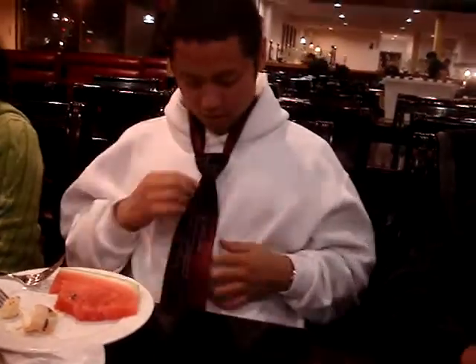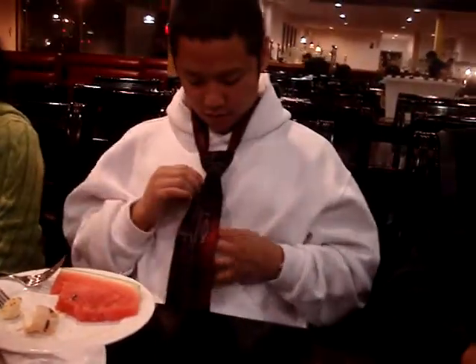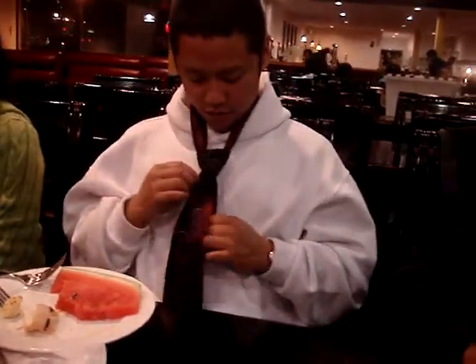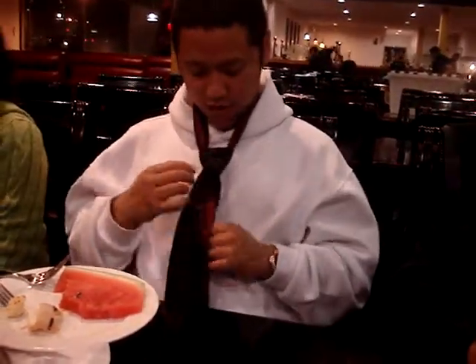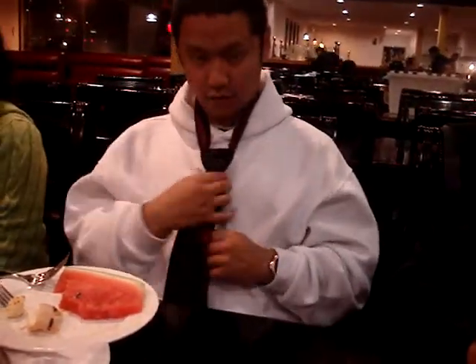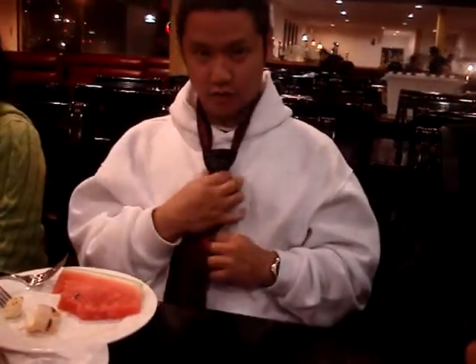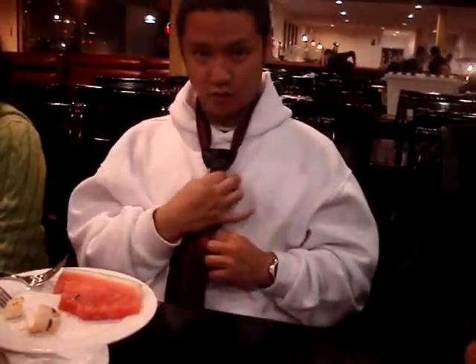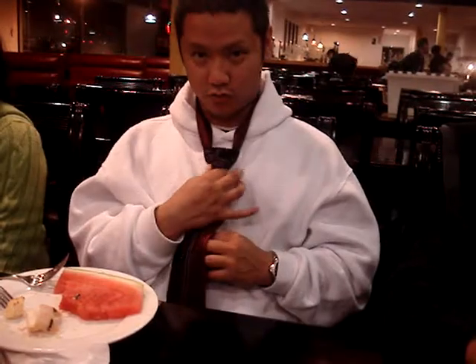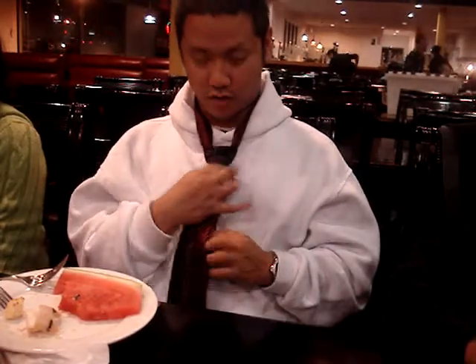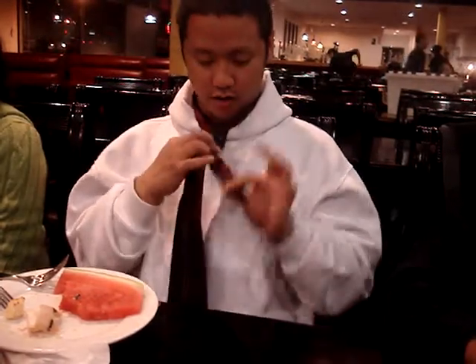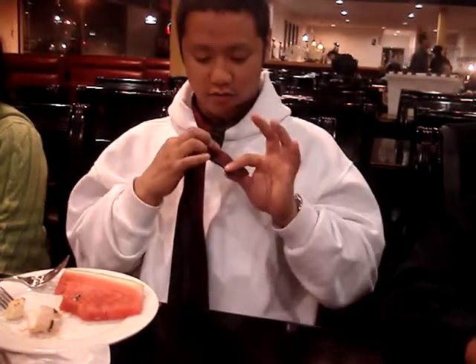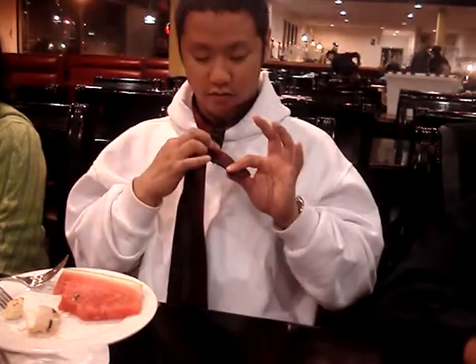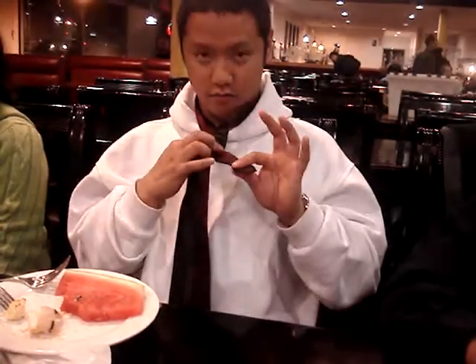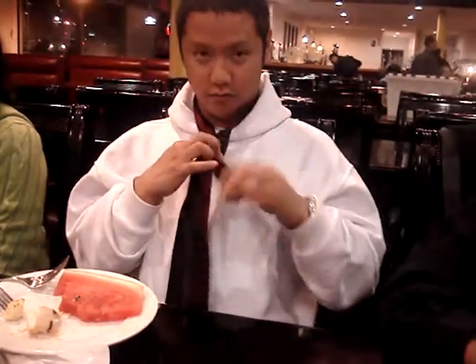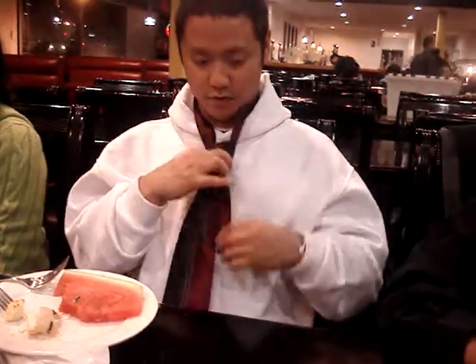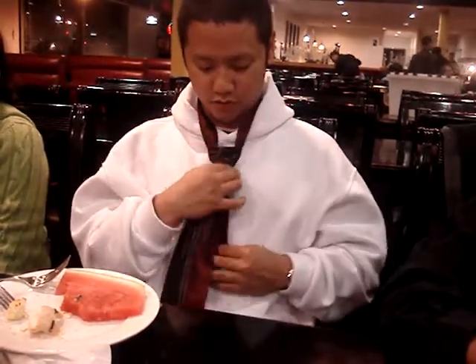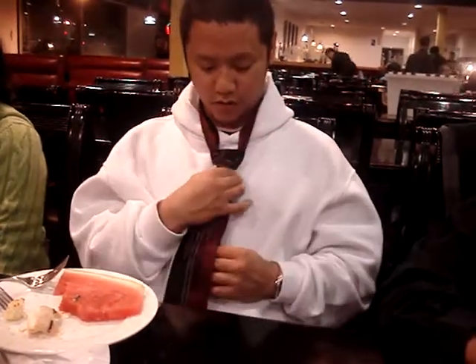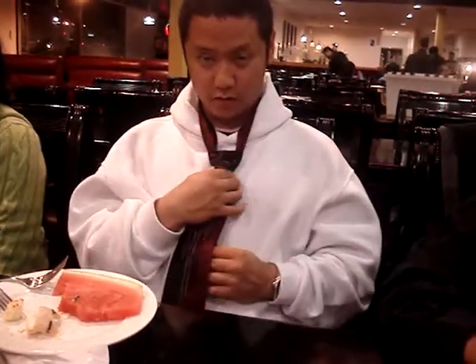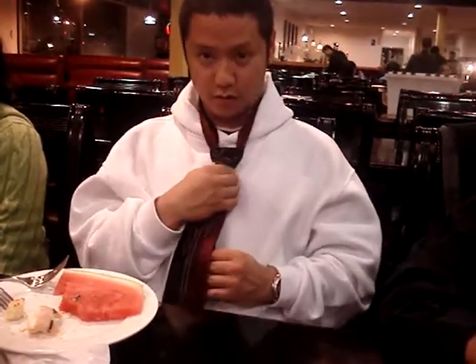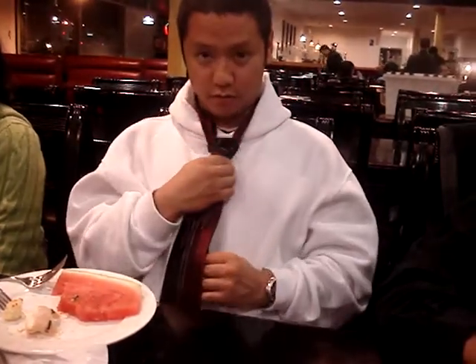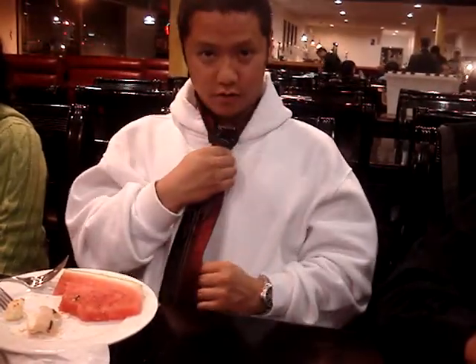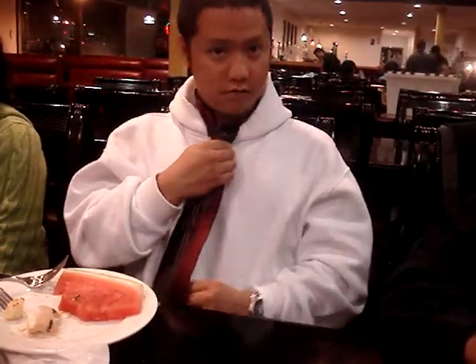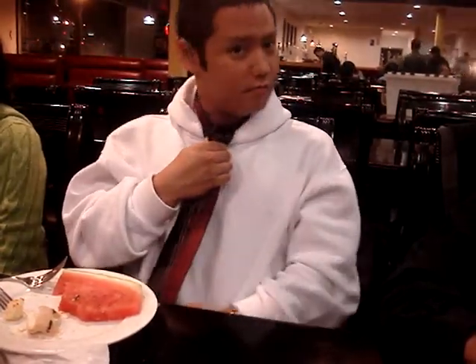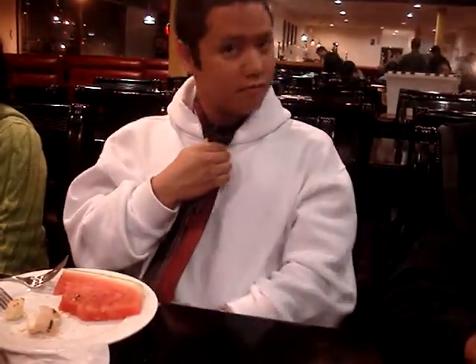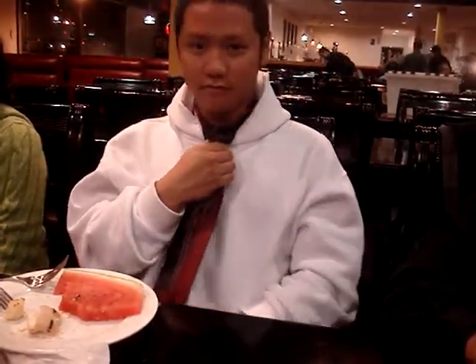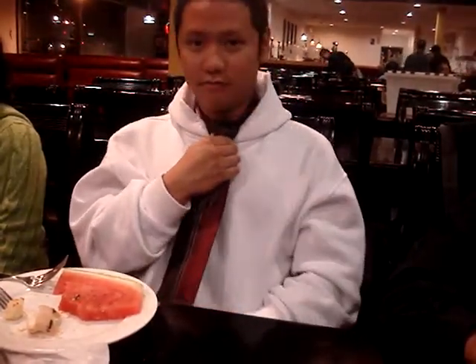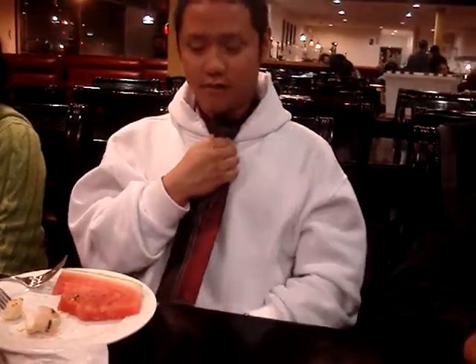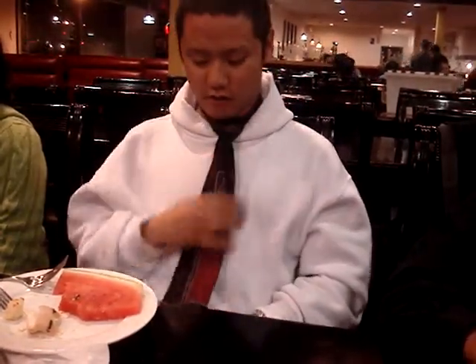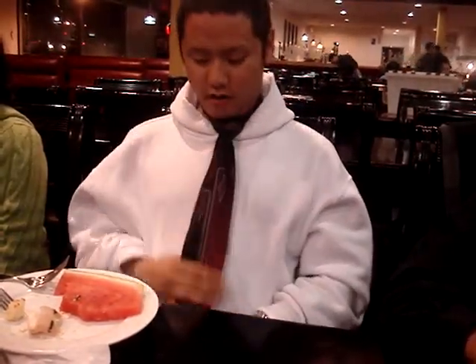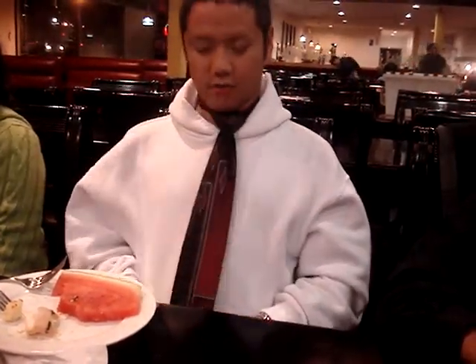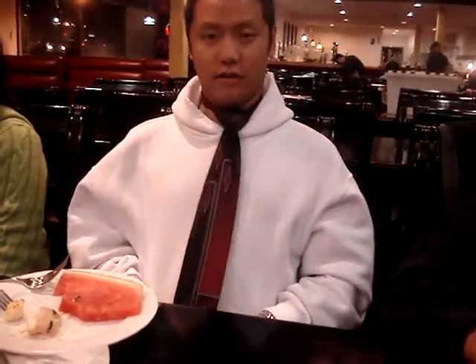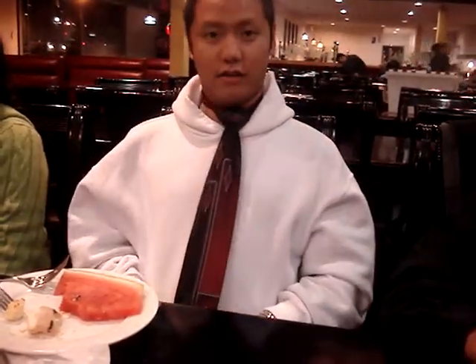And right after that, you just hold it right here. When you pull up — you got a perfect tie.